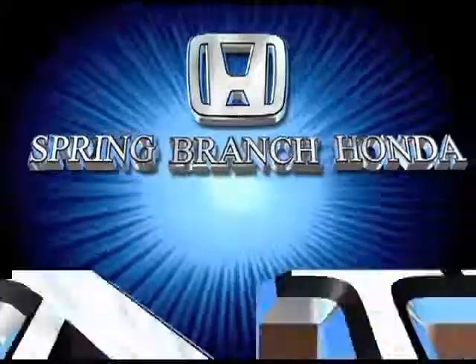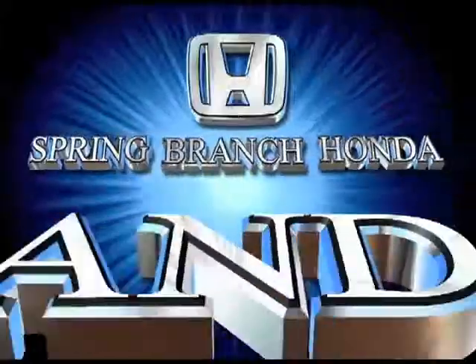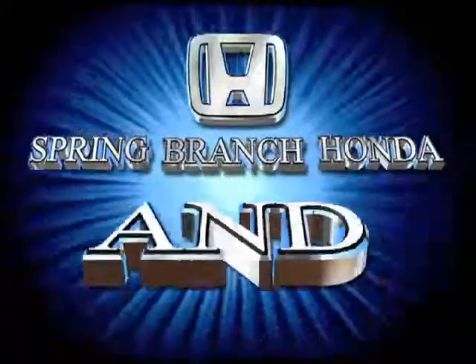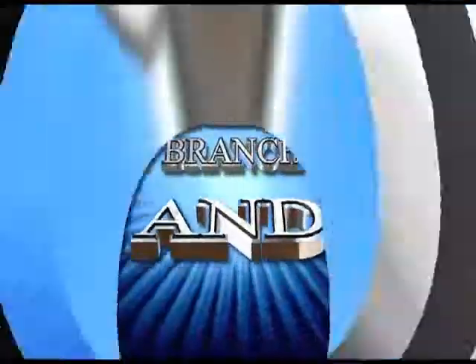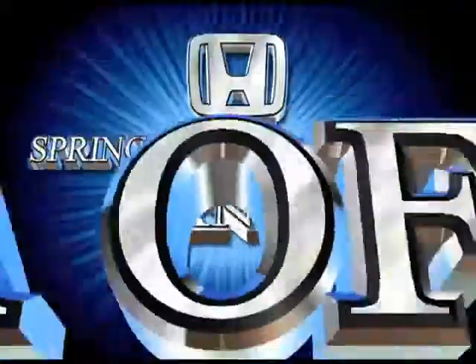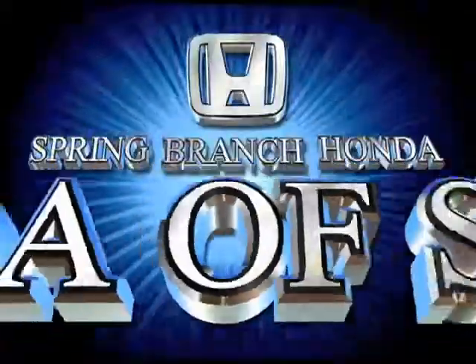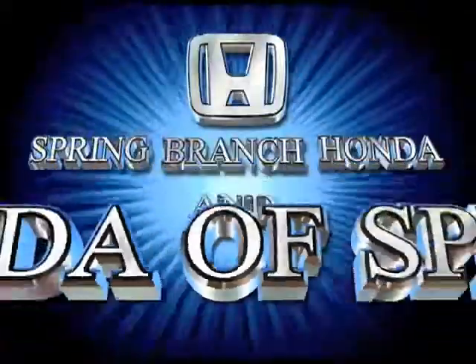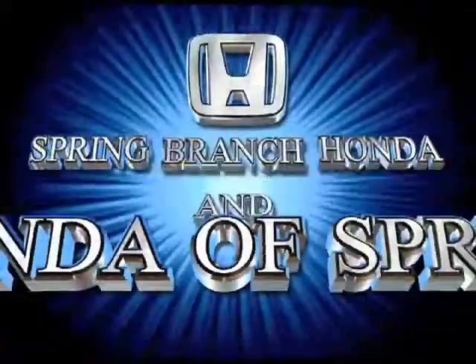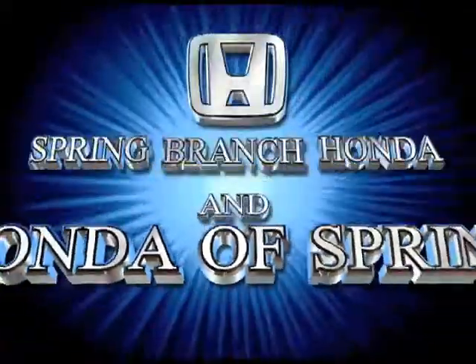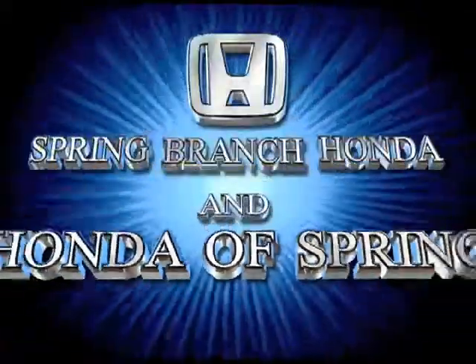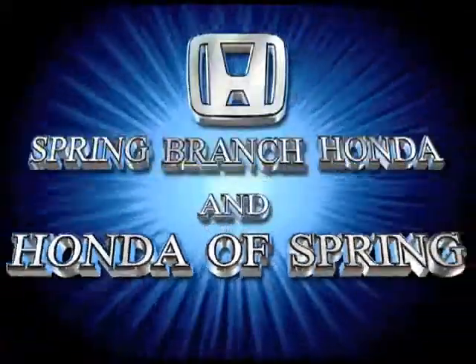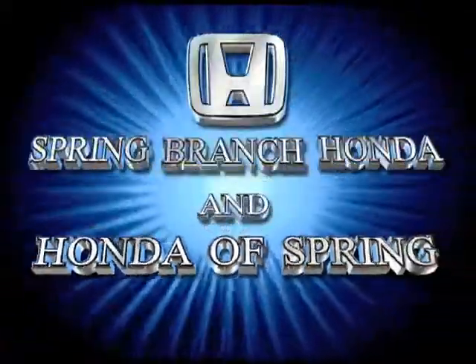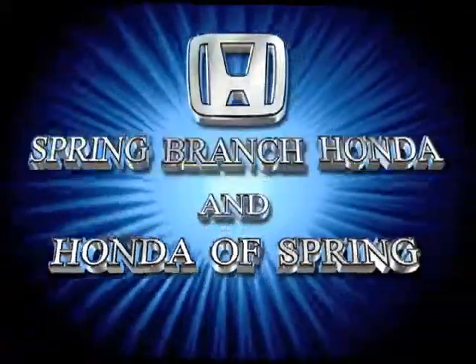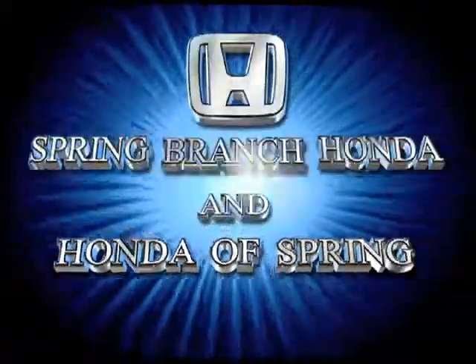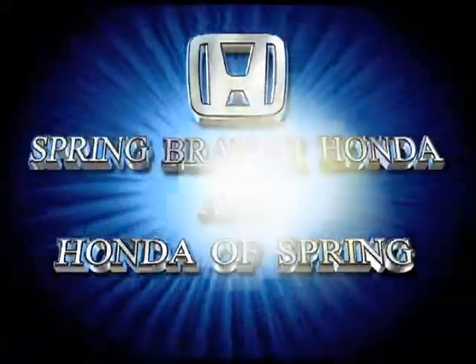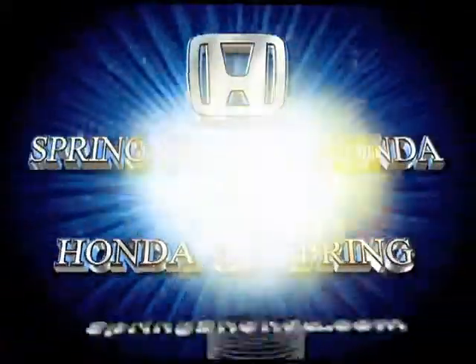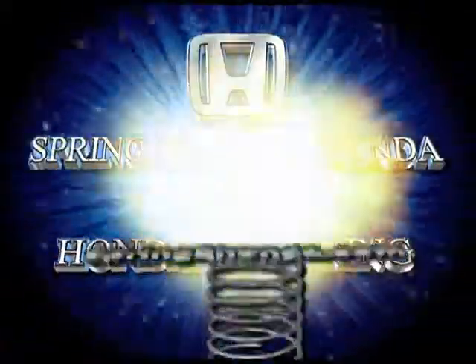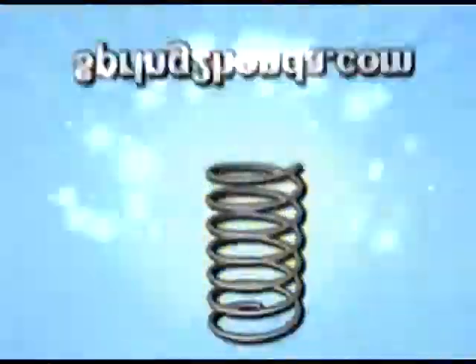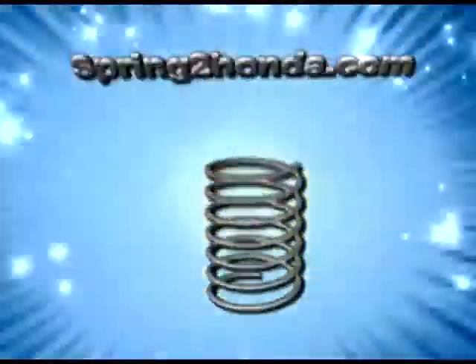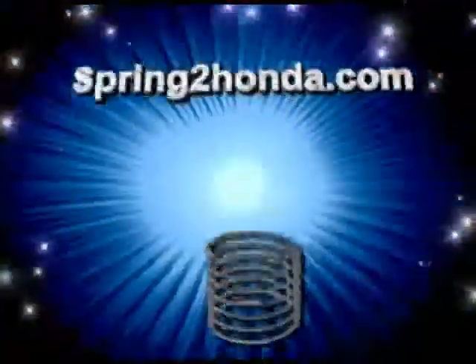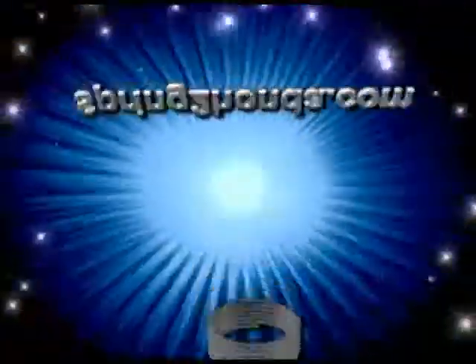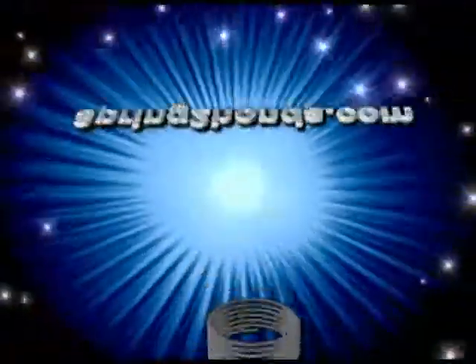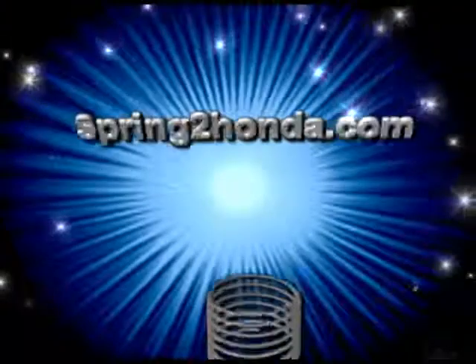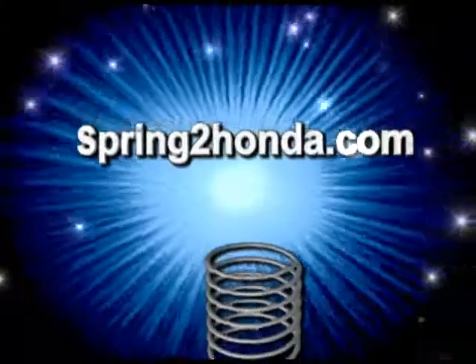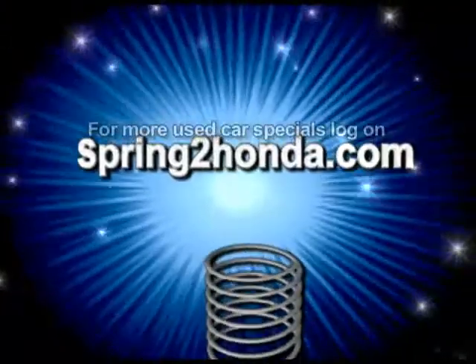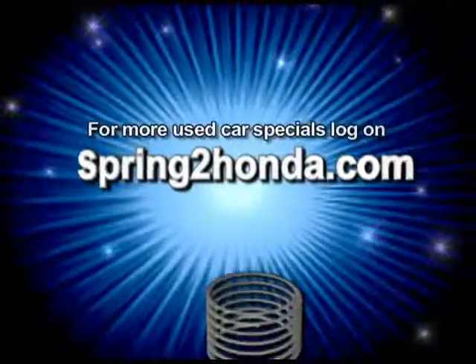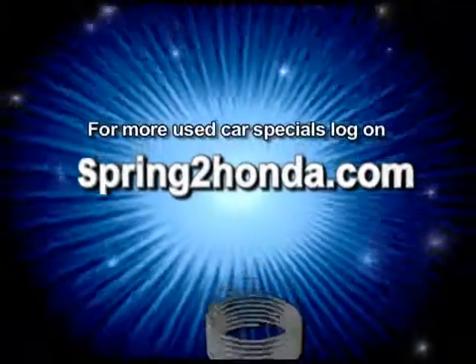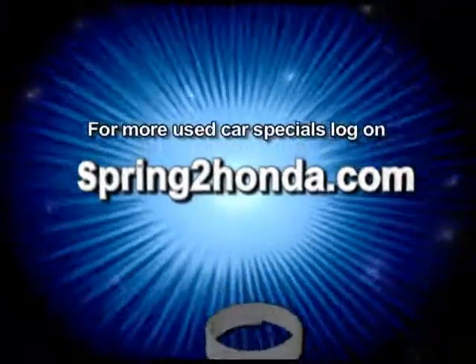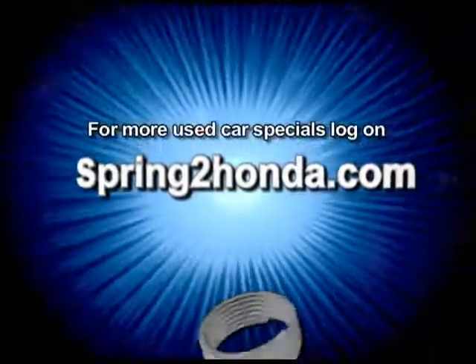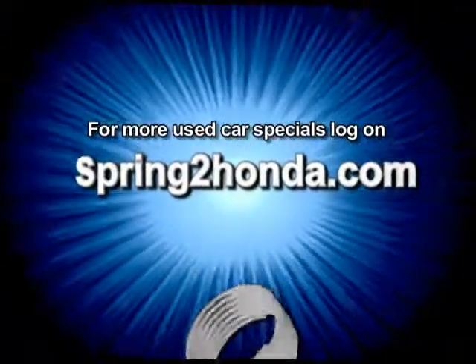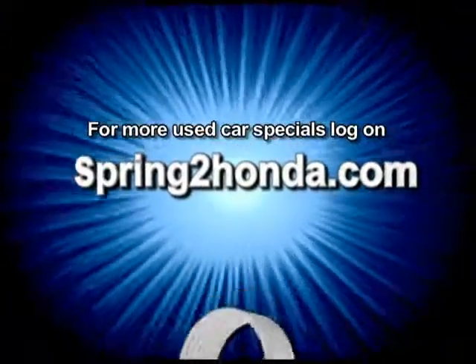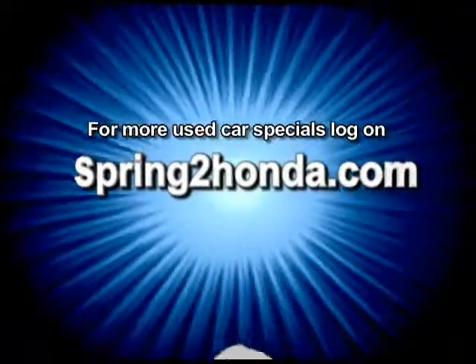Spring Branch Honda and Honda of Spring. Log on to spring2honda.com.